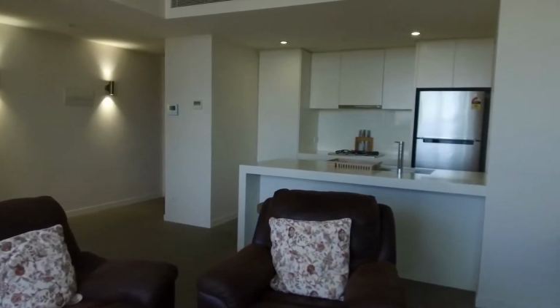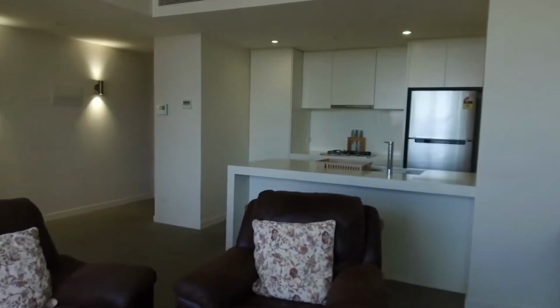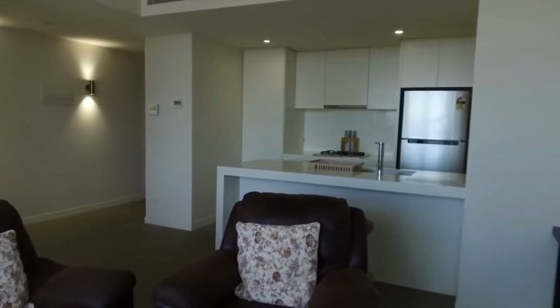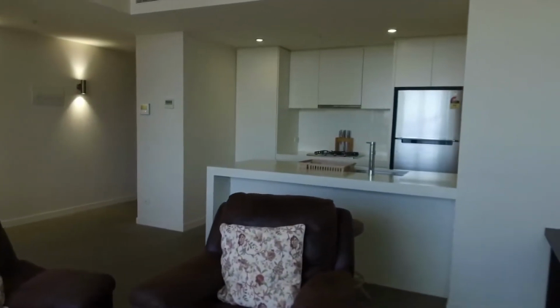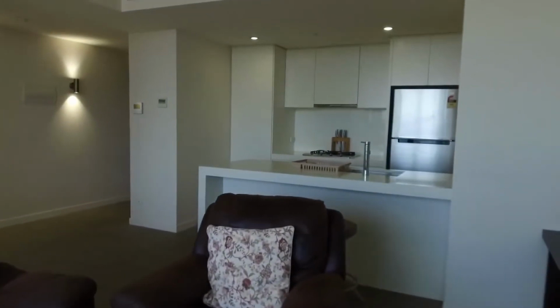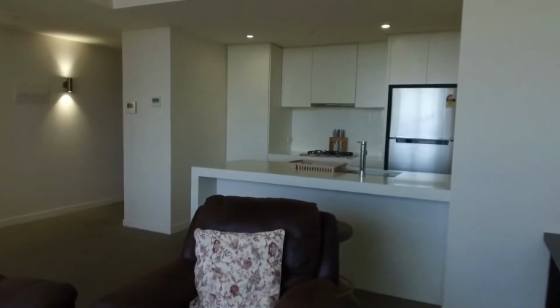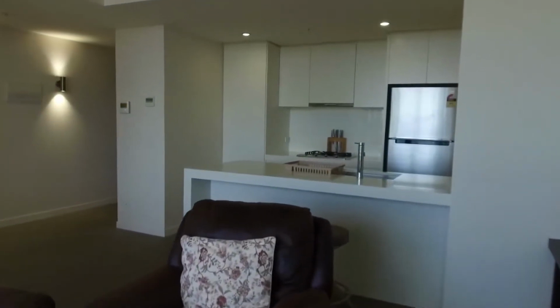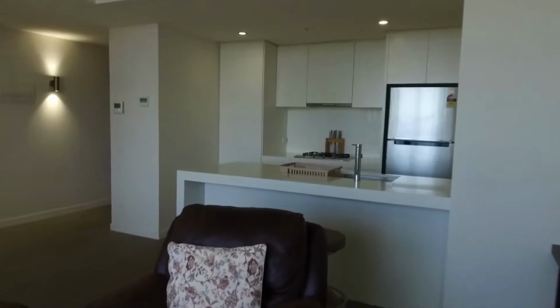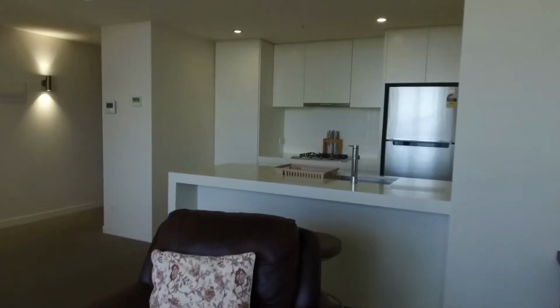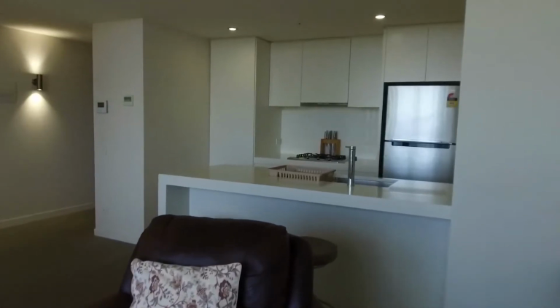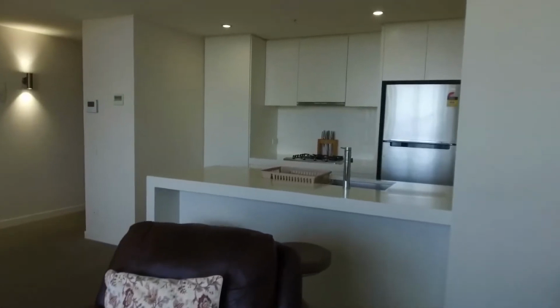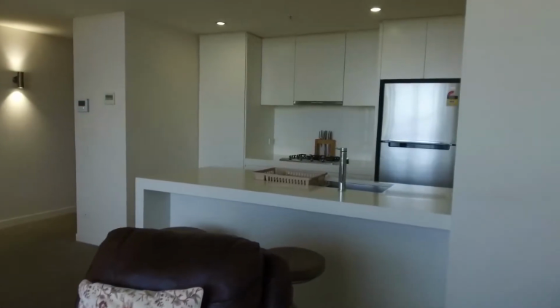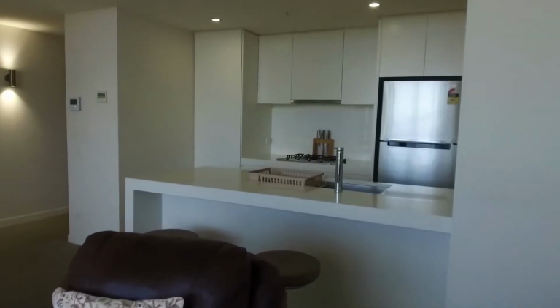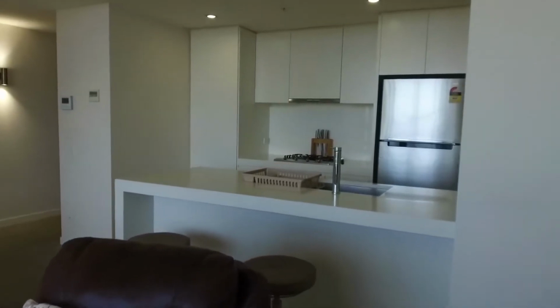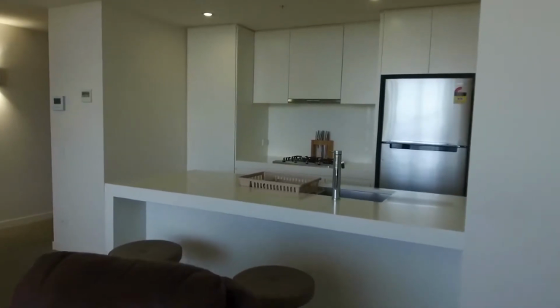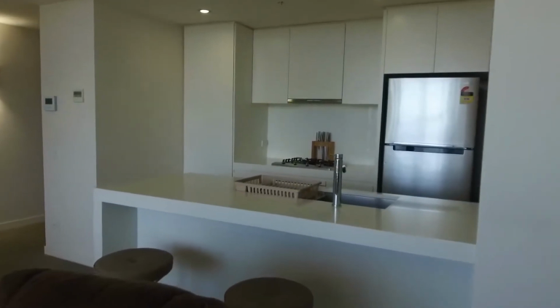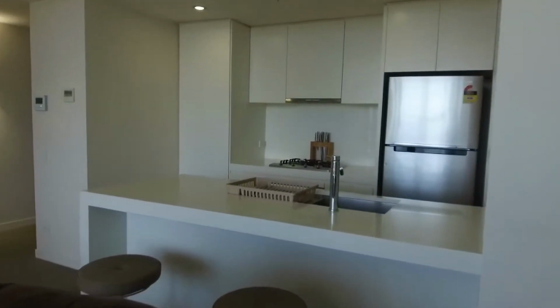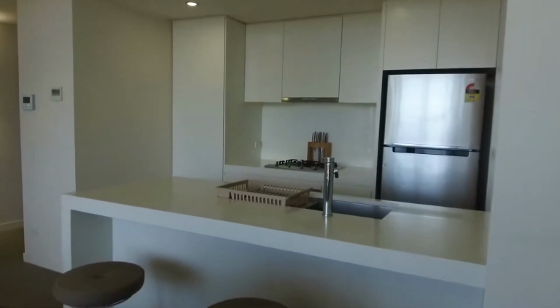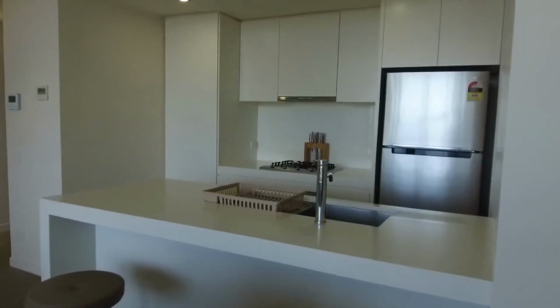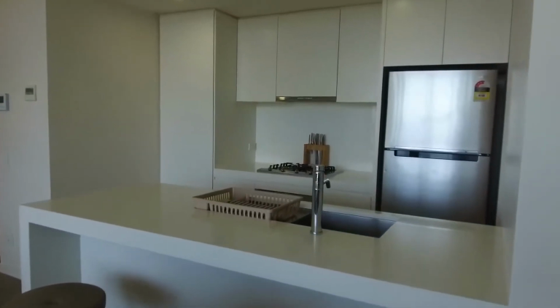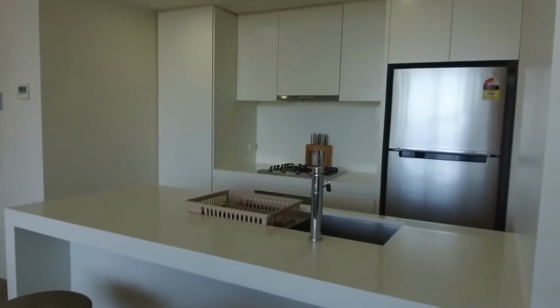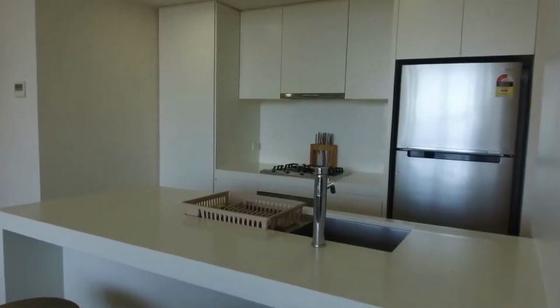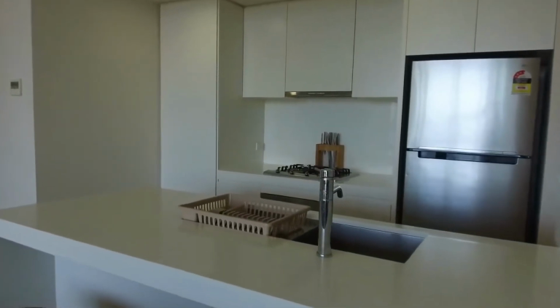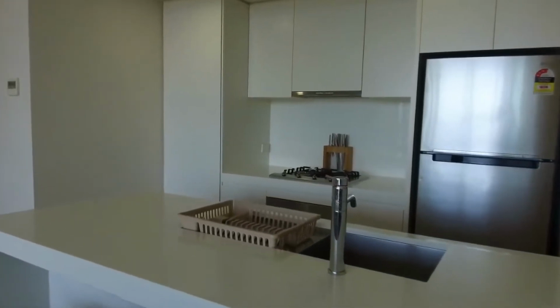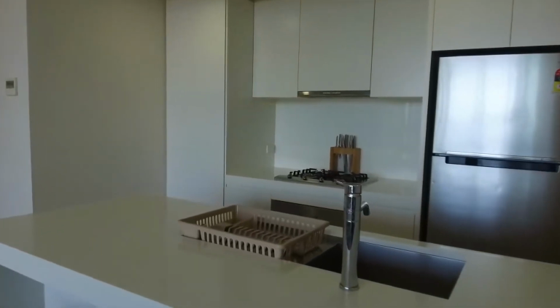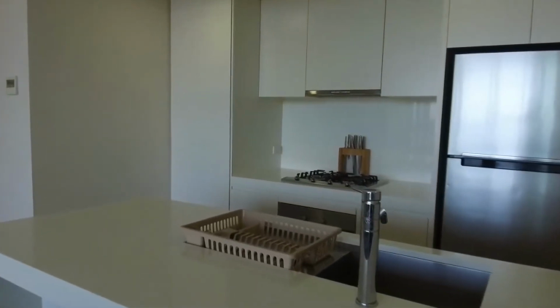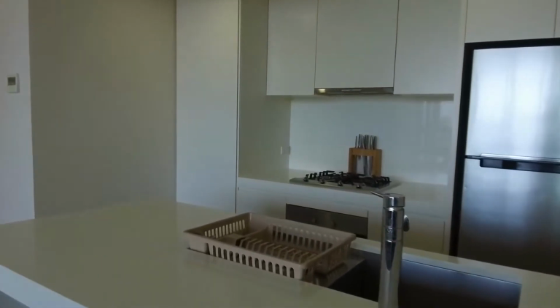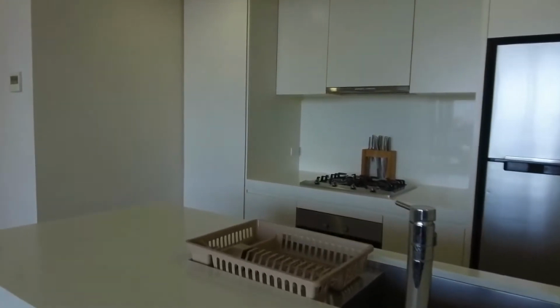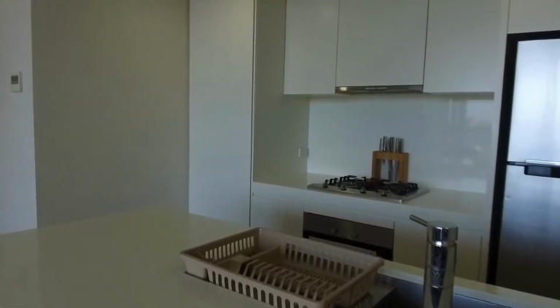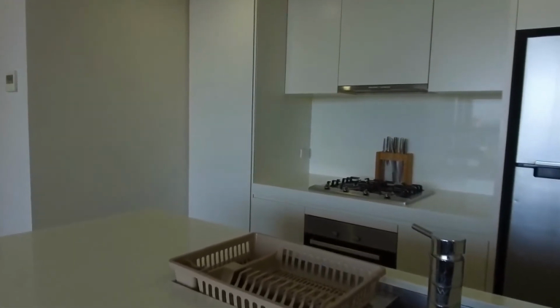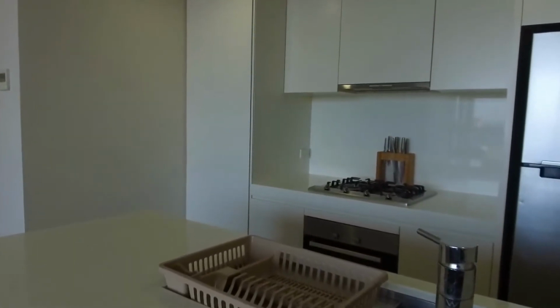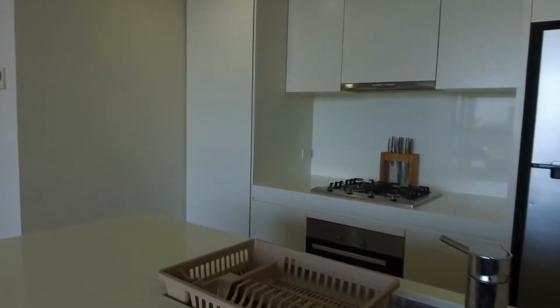Plenty of natural light flows throughout this property, and you've got woven laminate flooring making it easy for cleaning year-round.